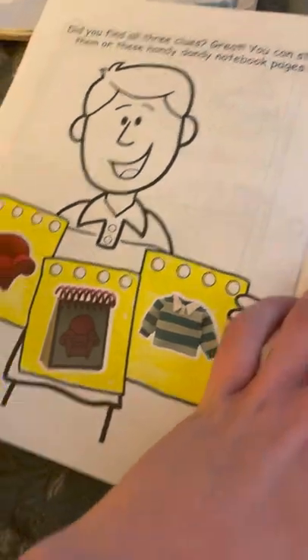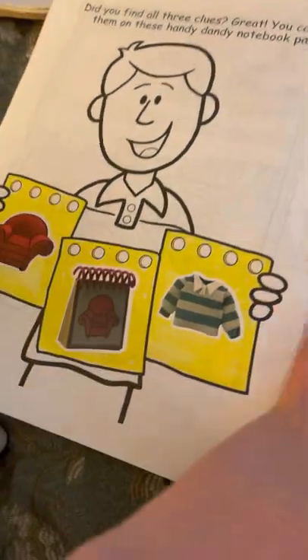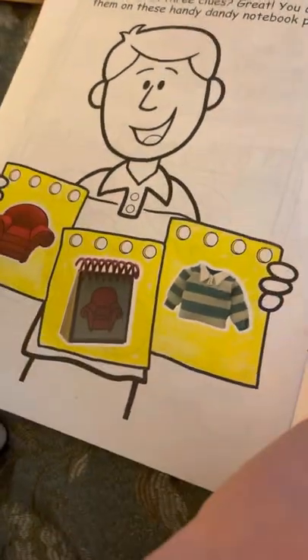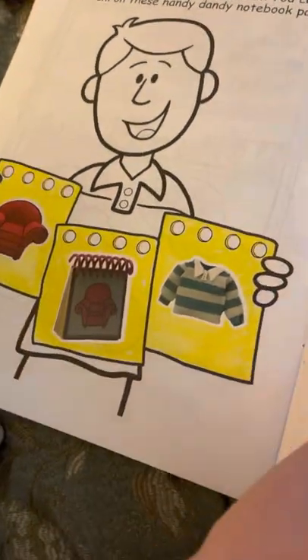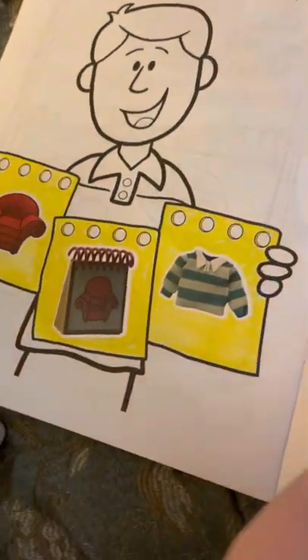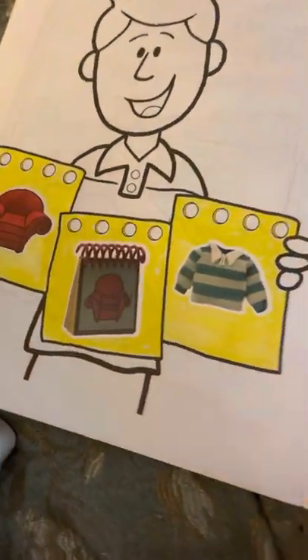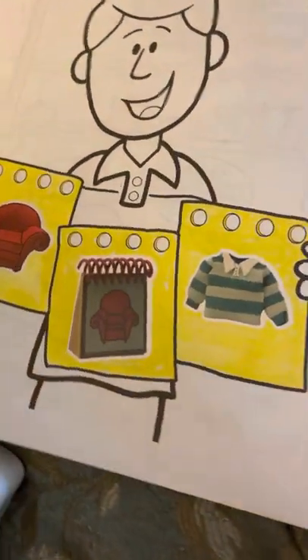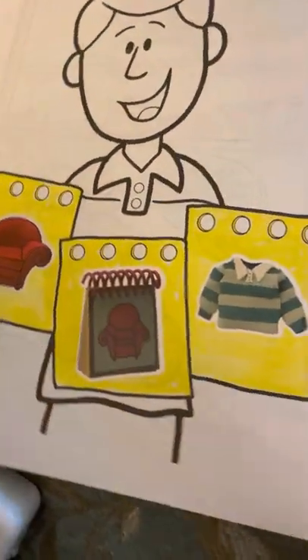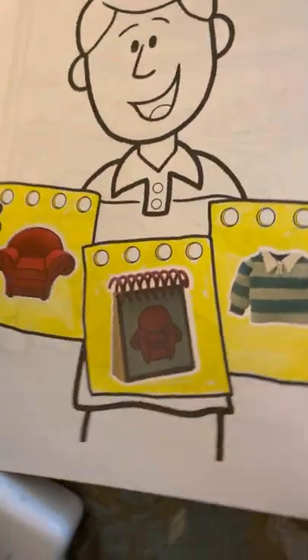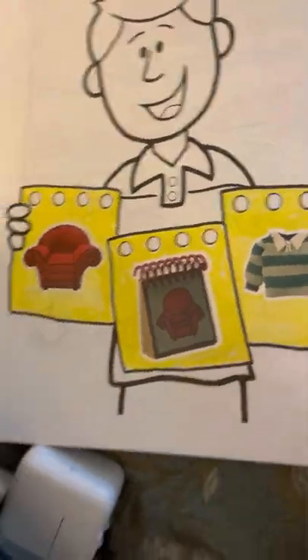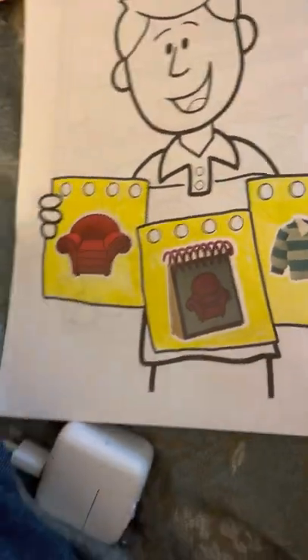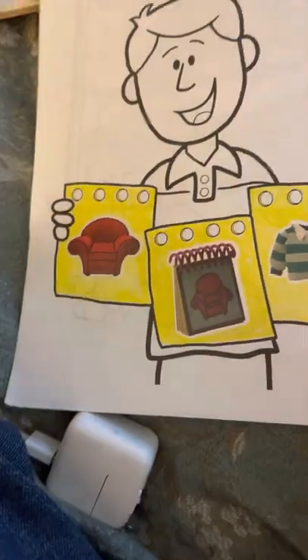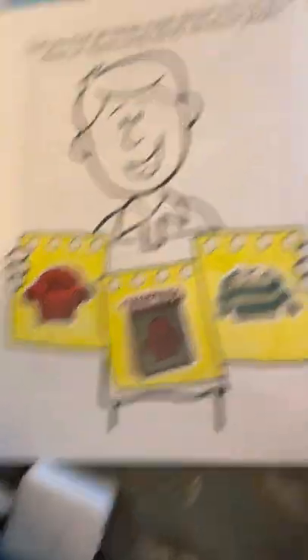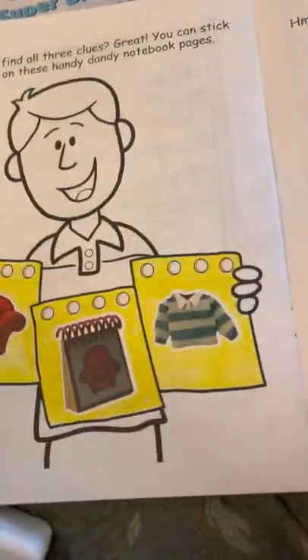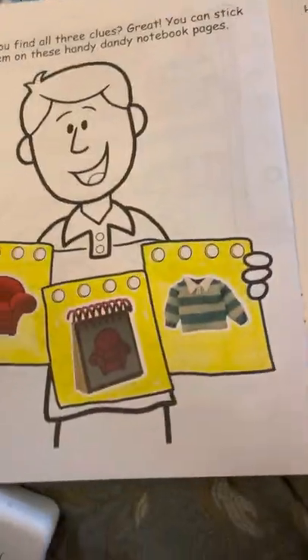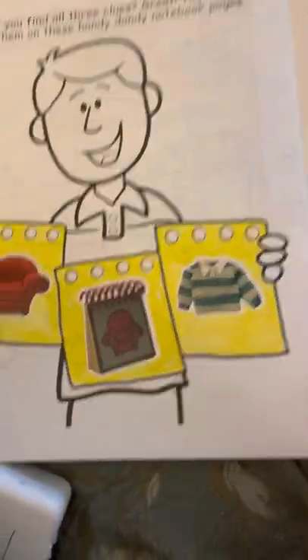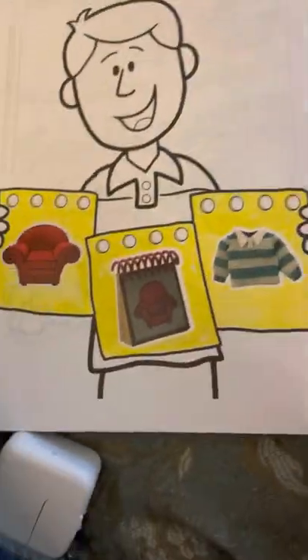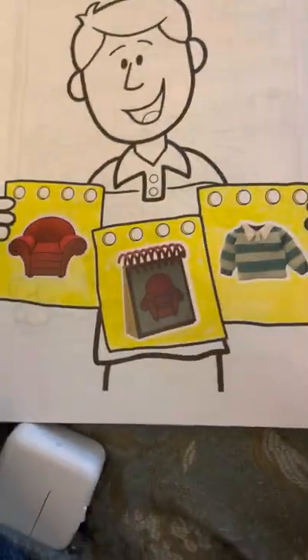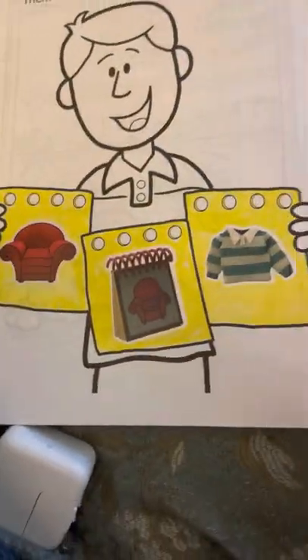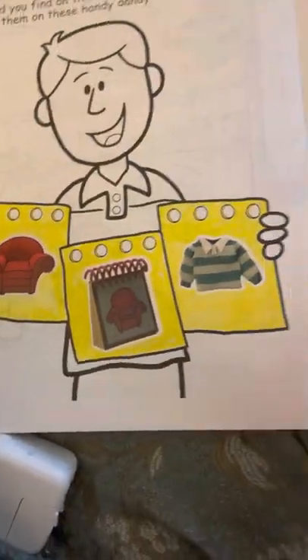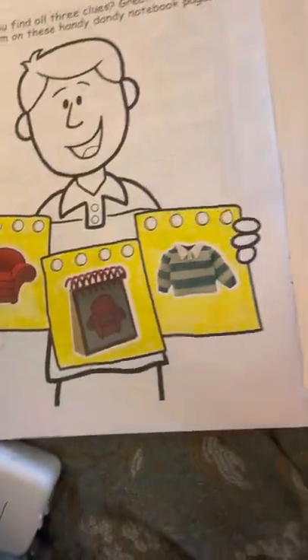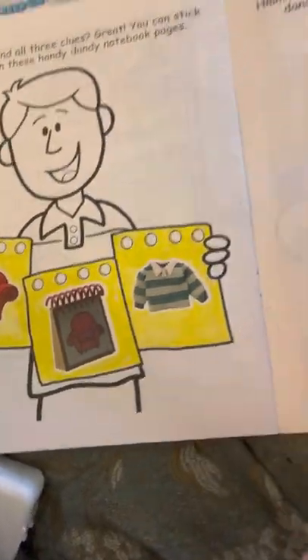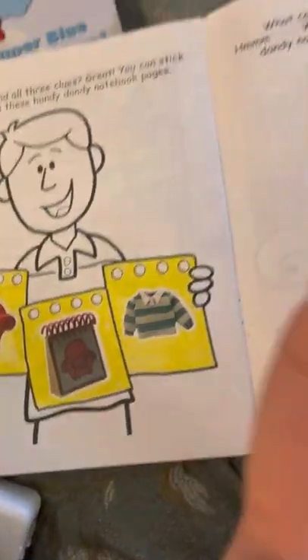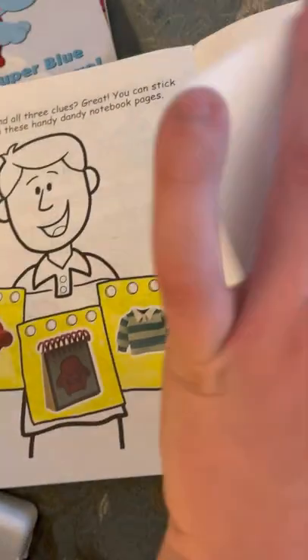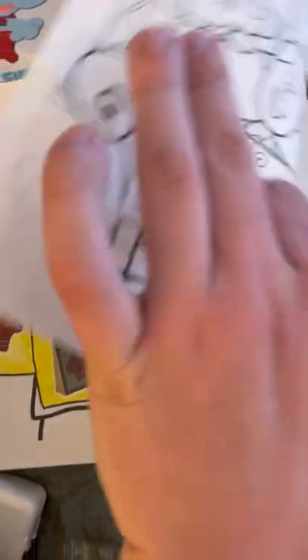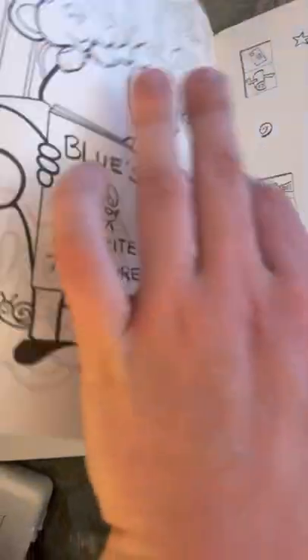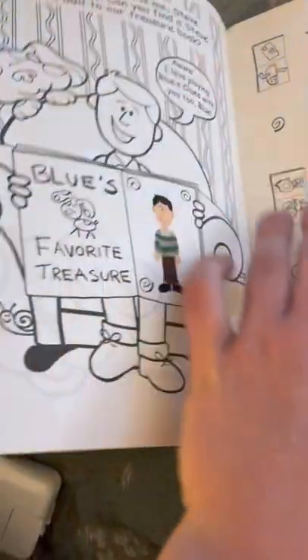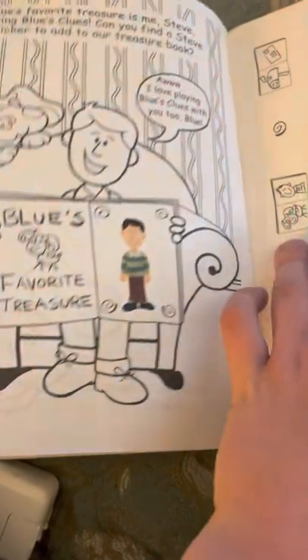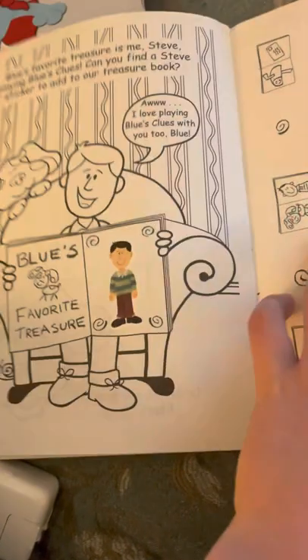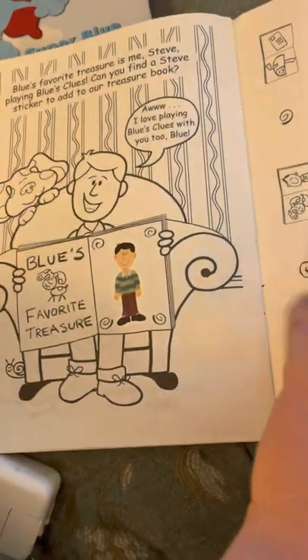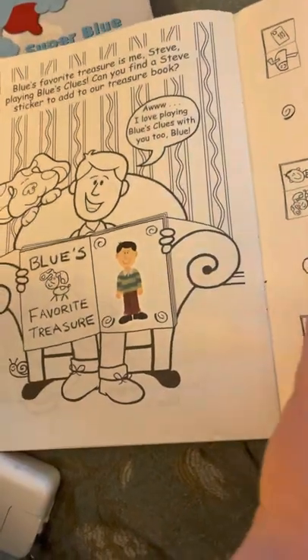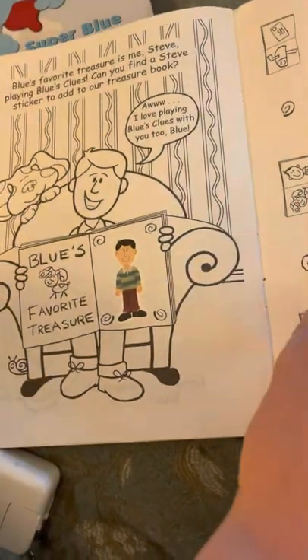And there are the clues, and the answer to Blue's Clues is actually Steve.